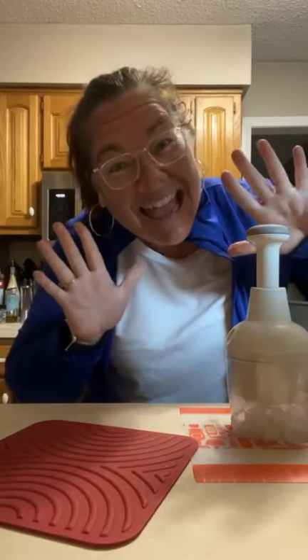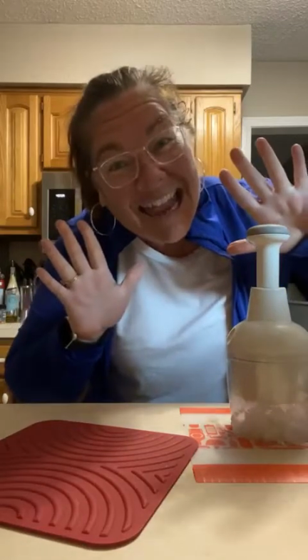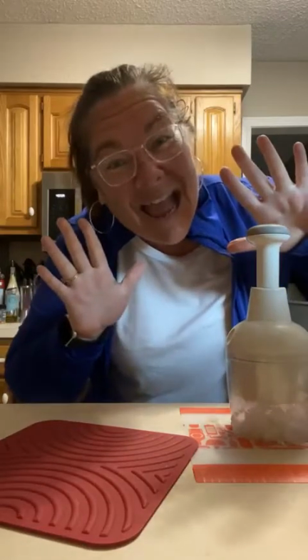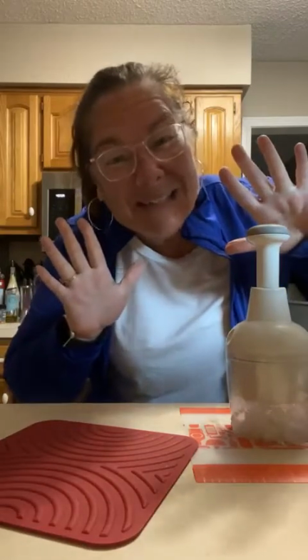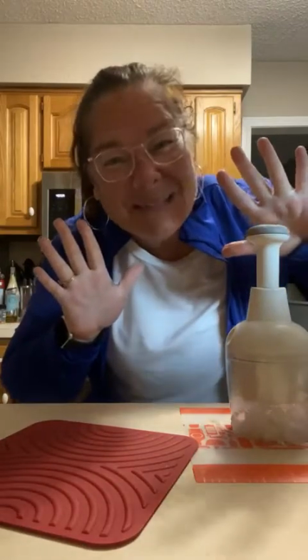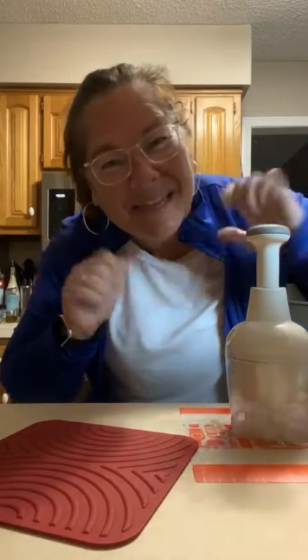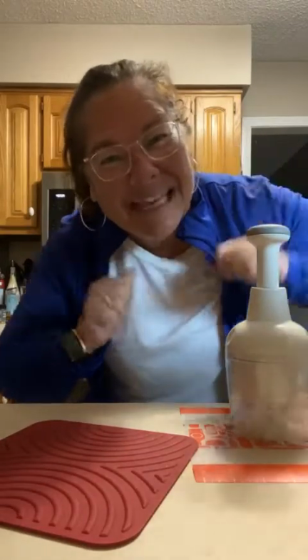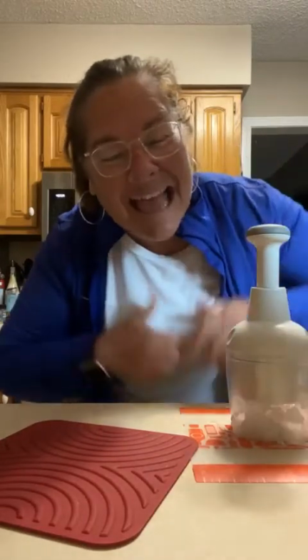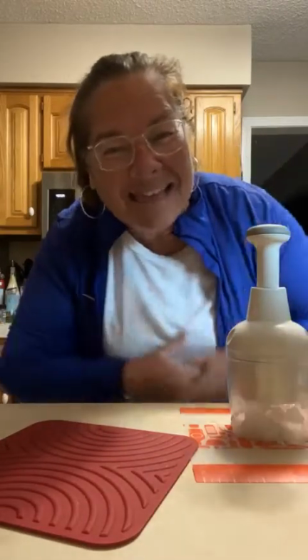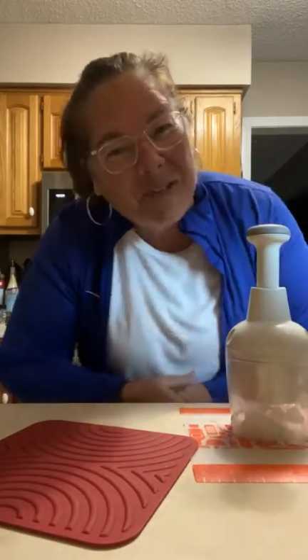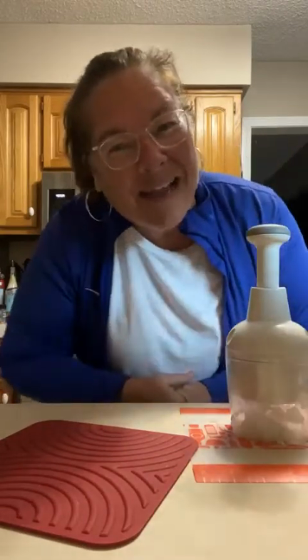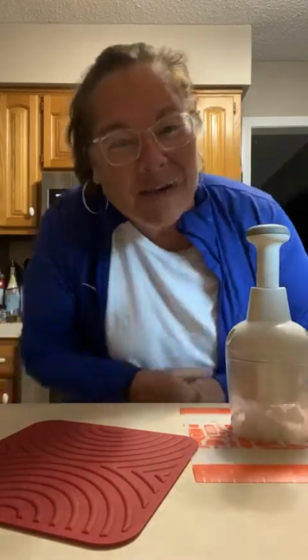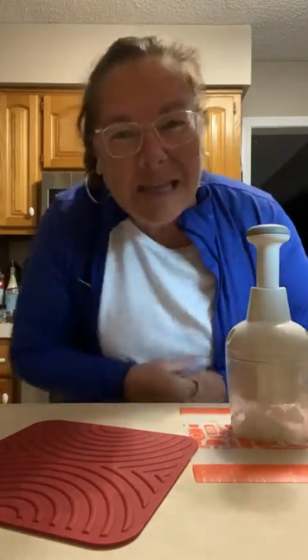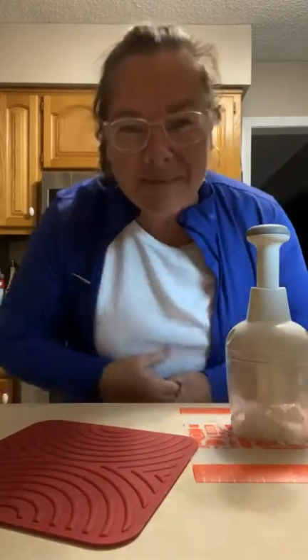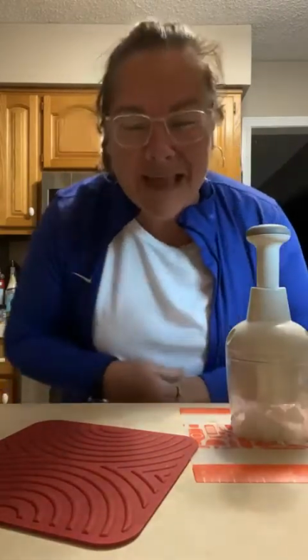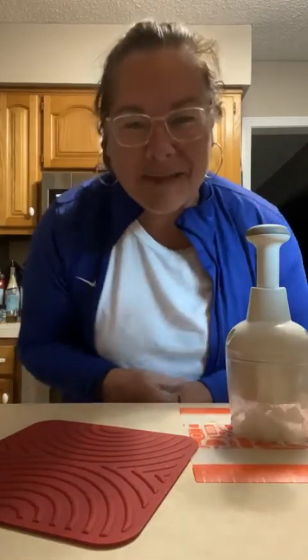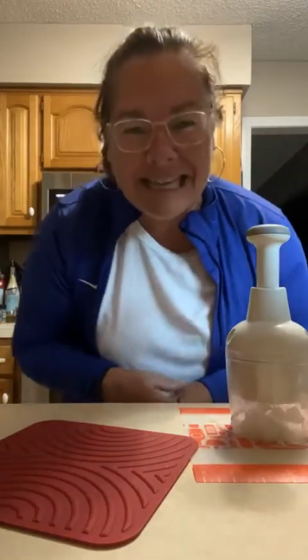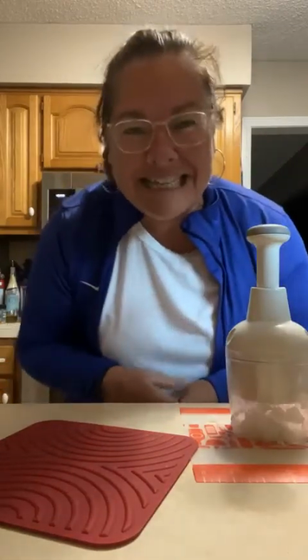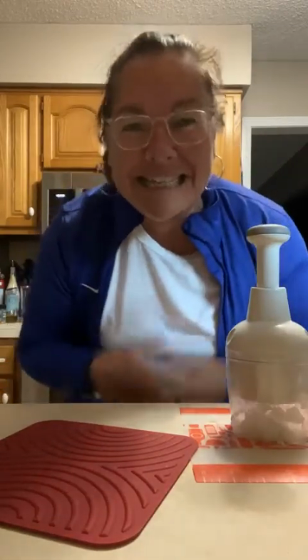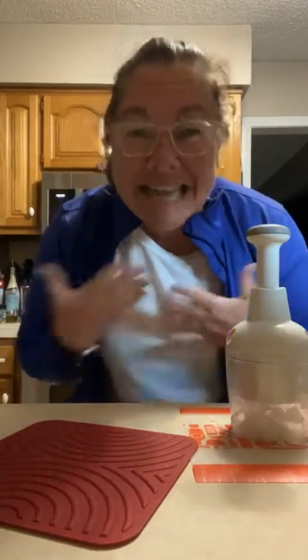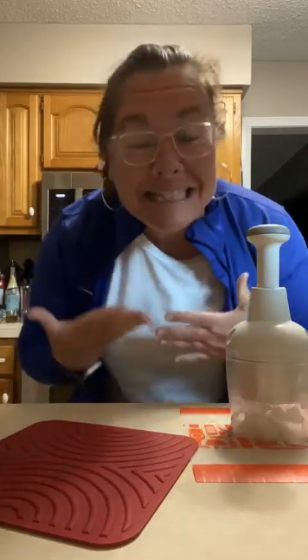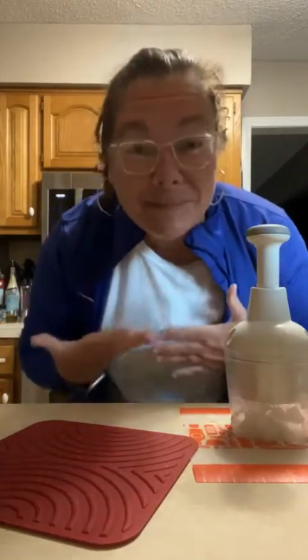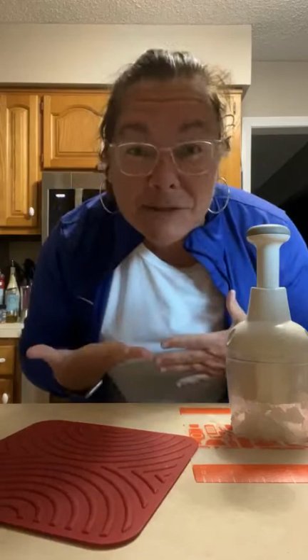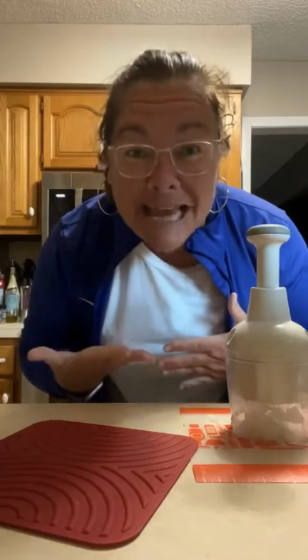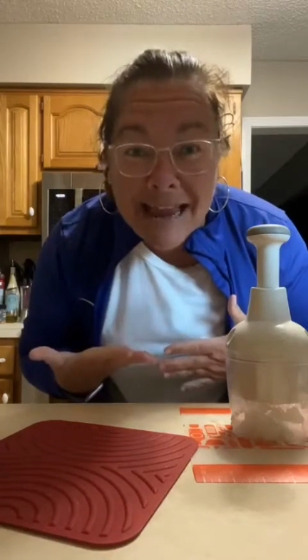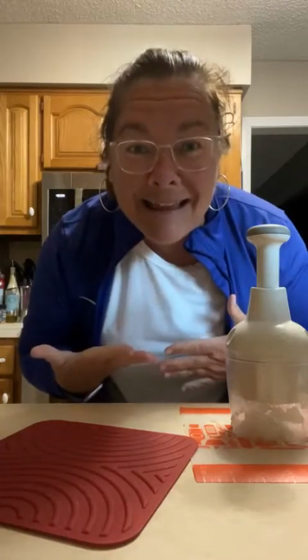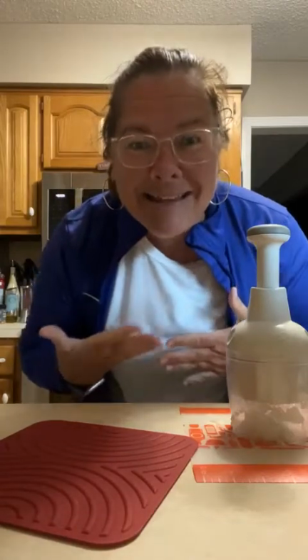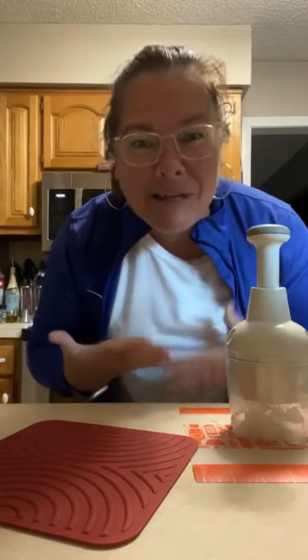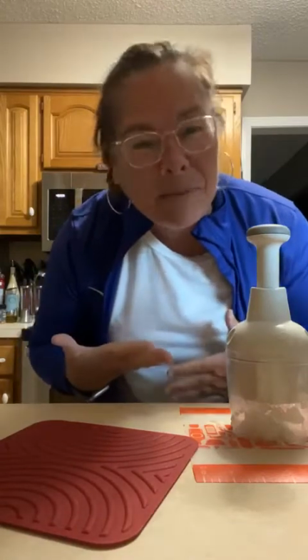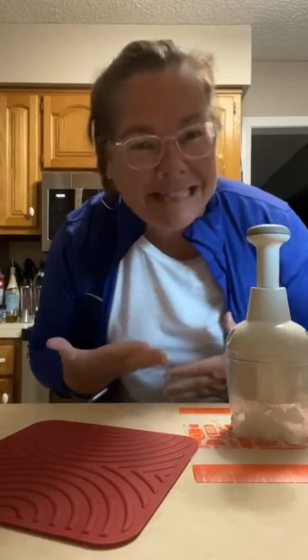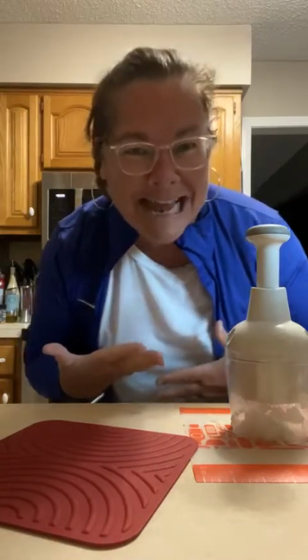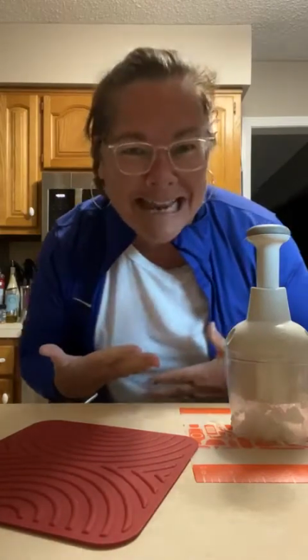Hey guys, it's me, Kathy Dryden. You're kicking back in my kitchen. Today's Tip Tuesday. Super excited.